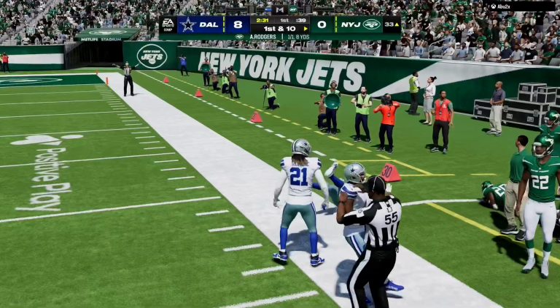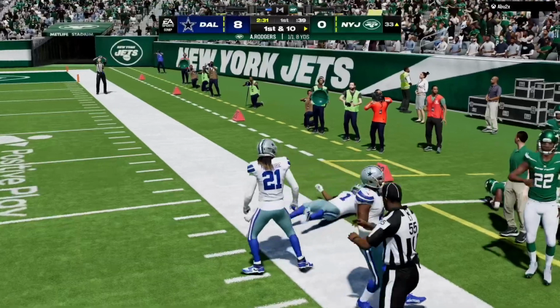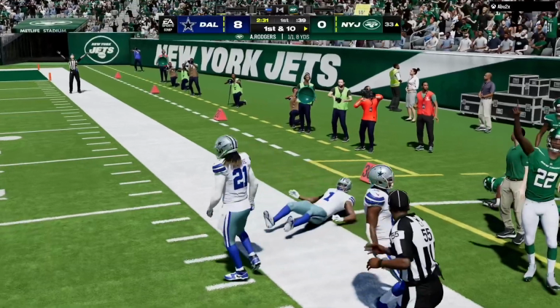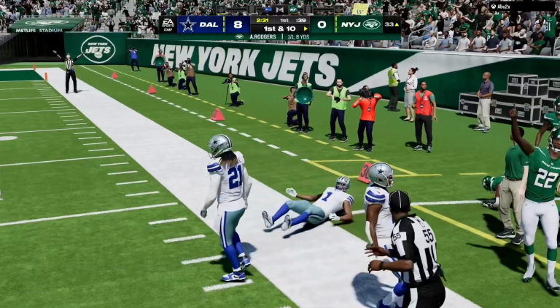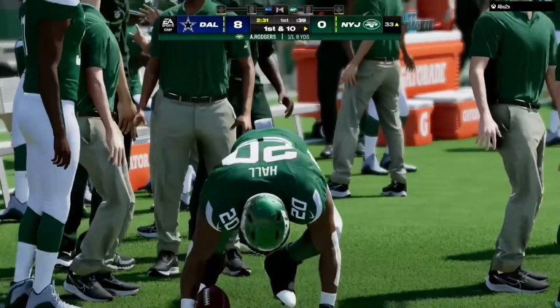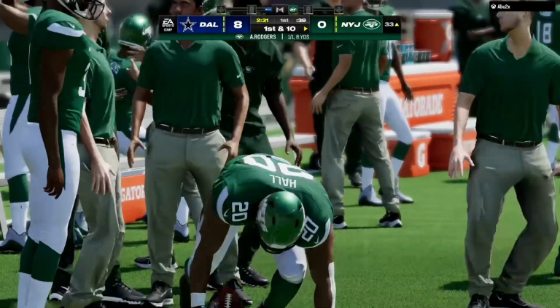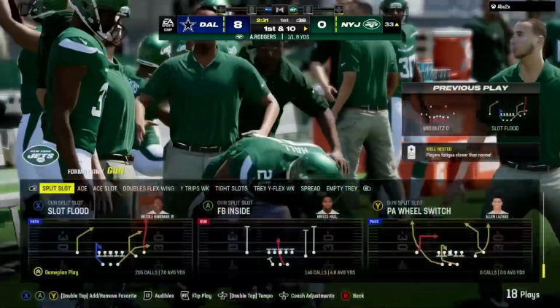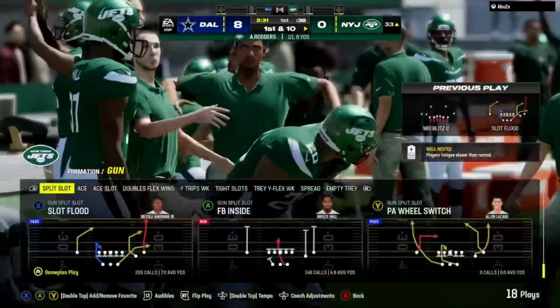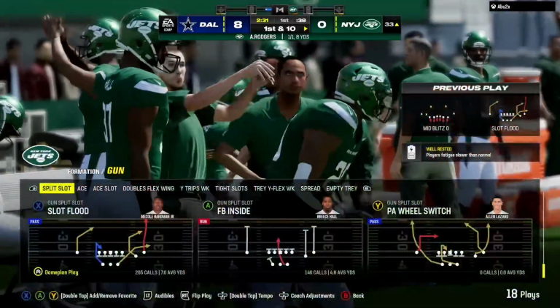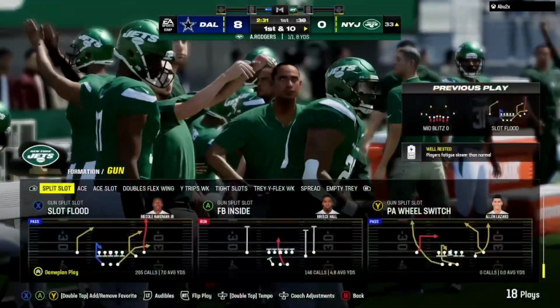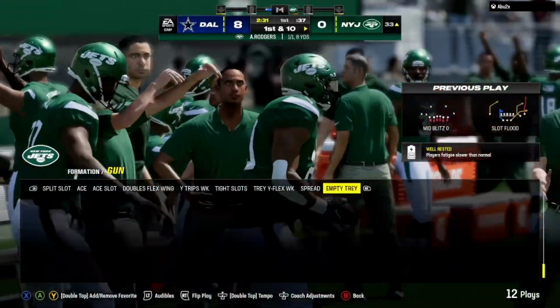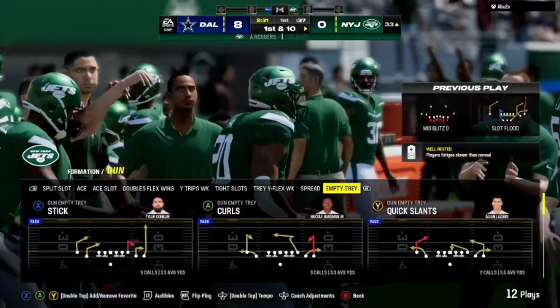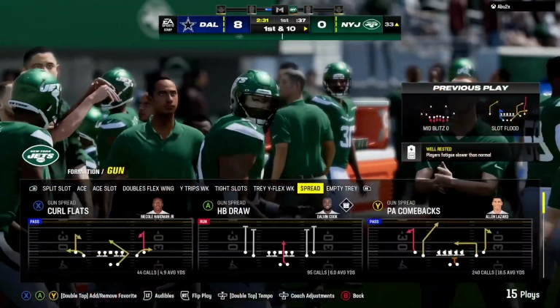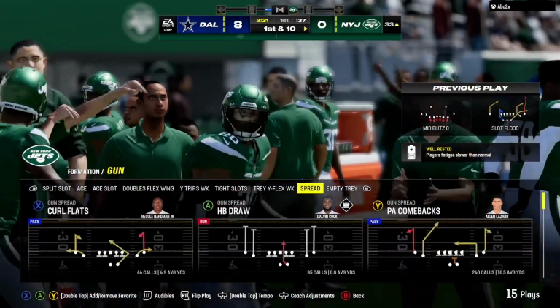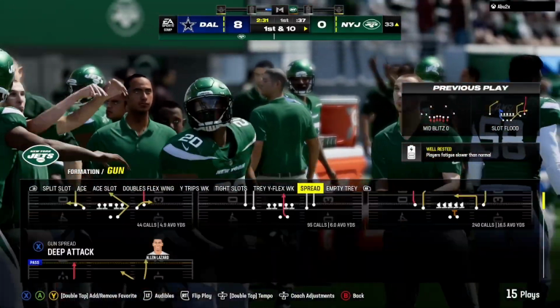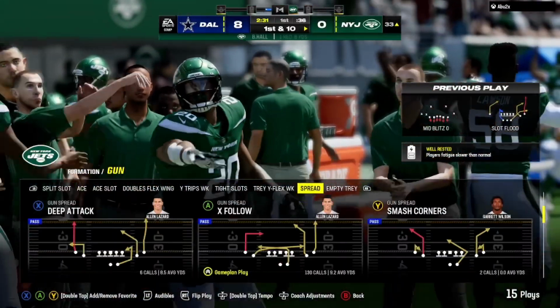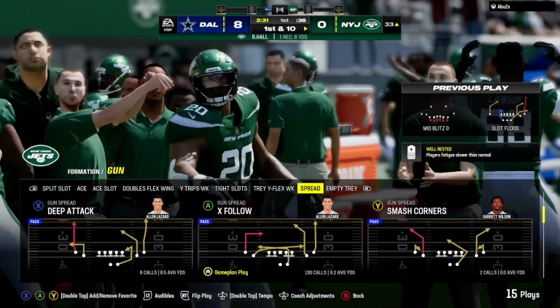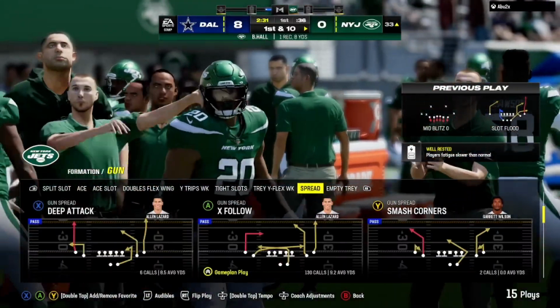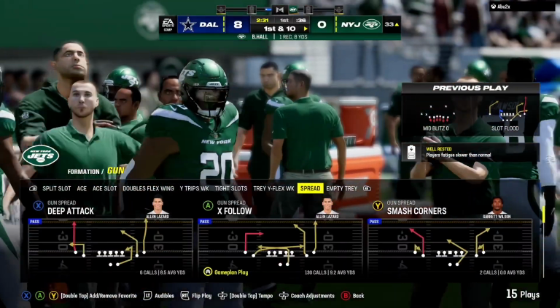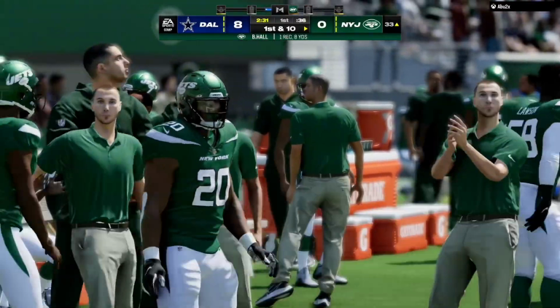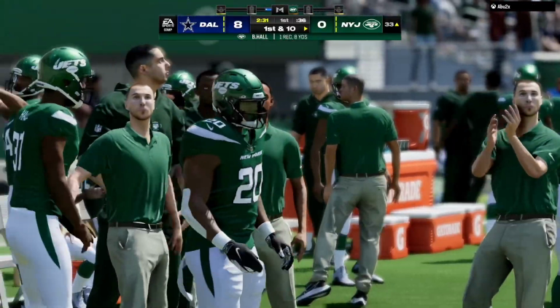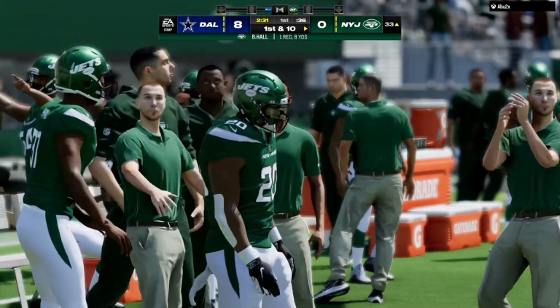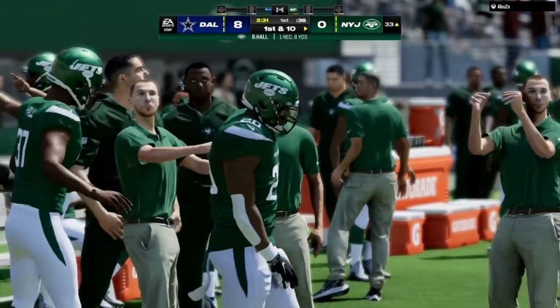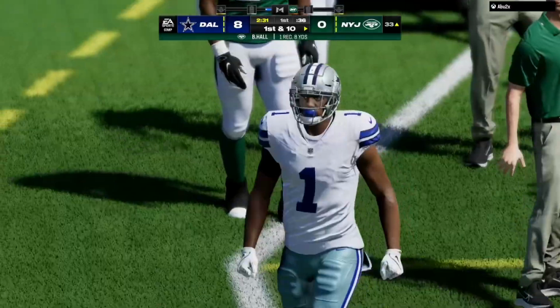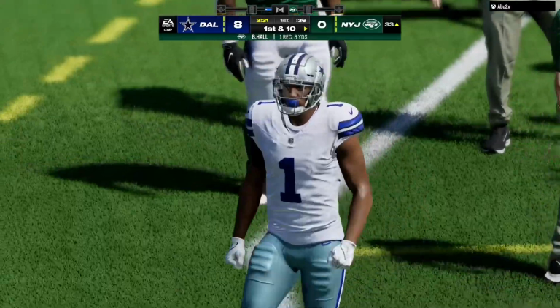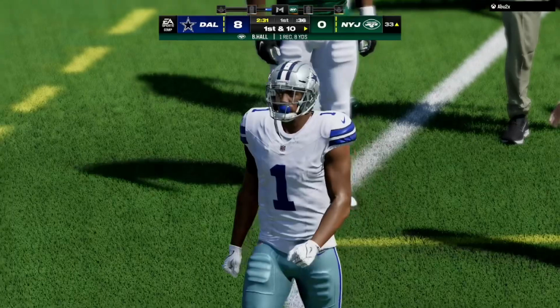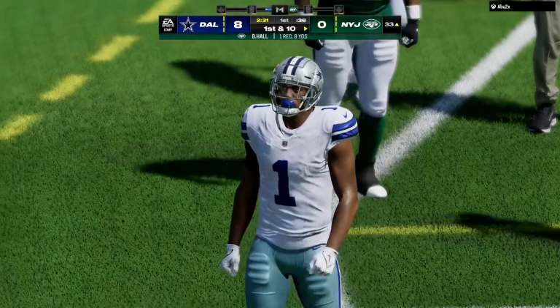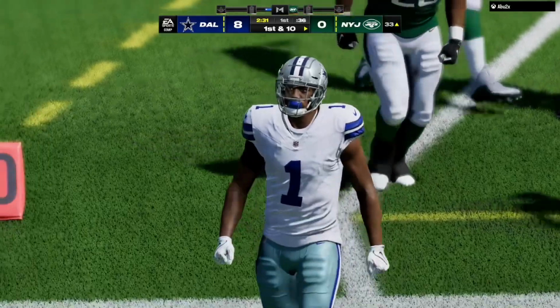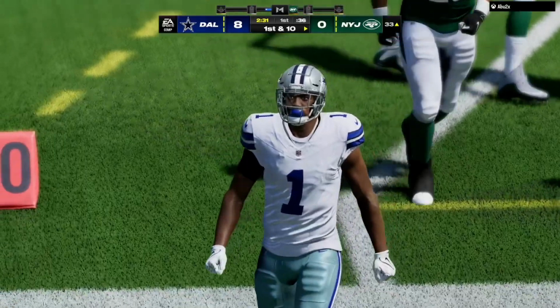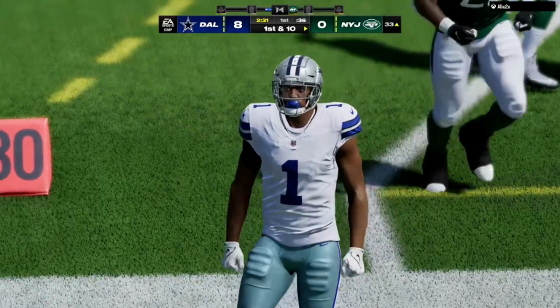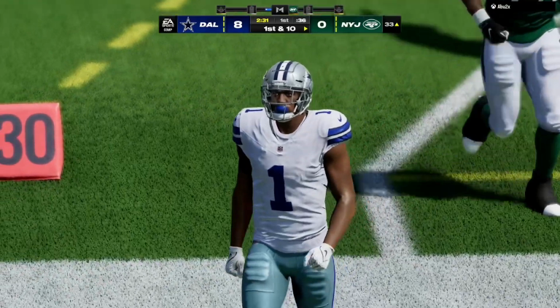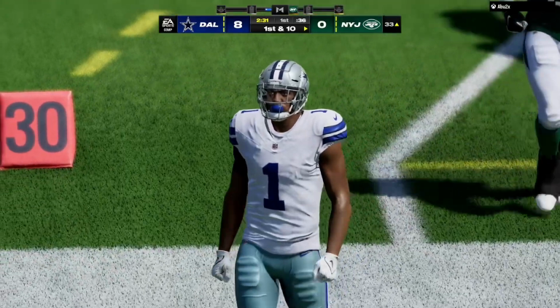This is down inside the 35, going out of bounds. A first down pick up of eight.